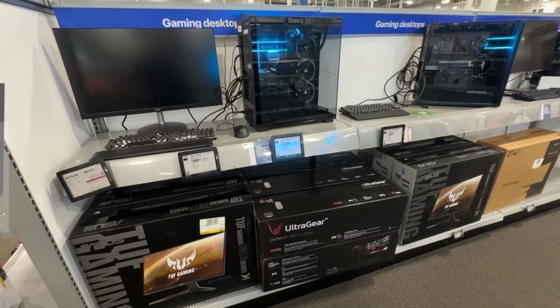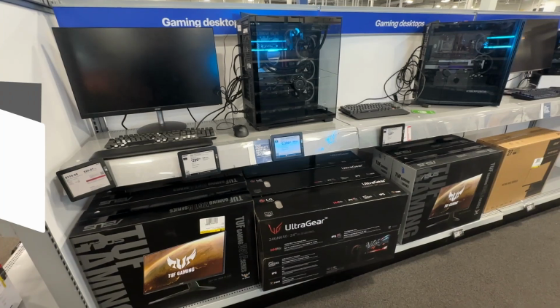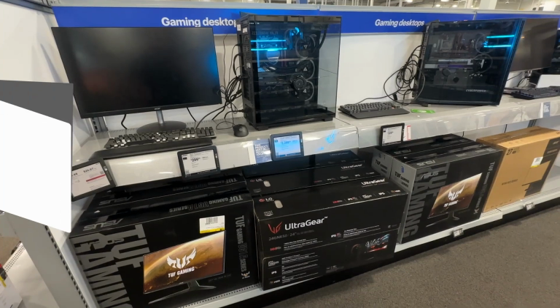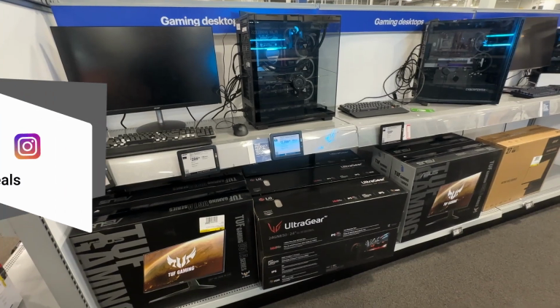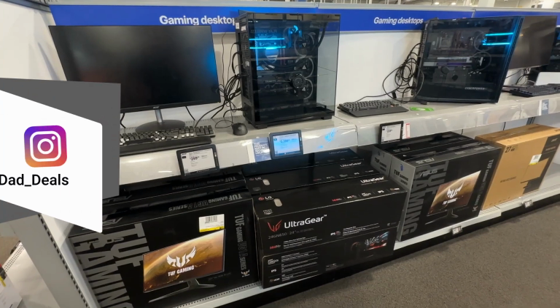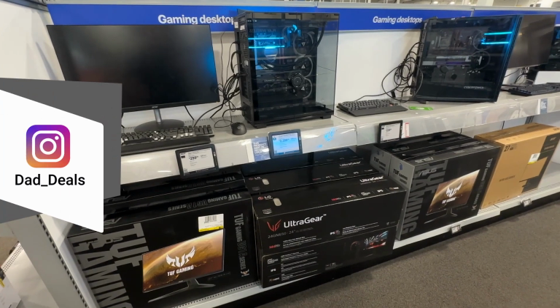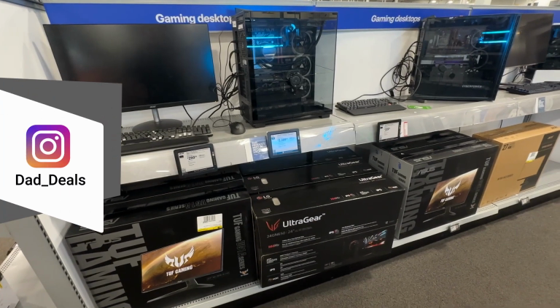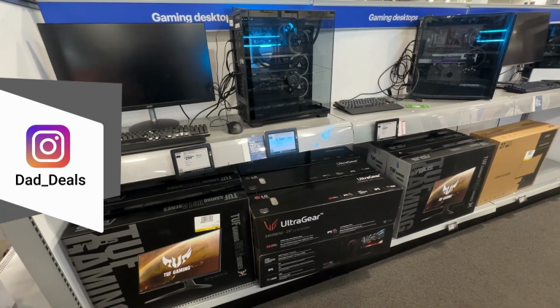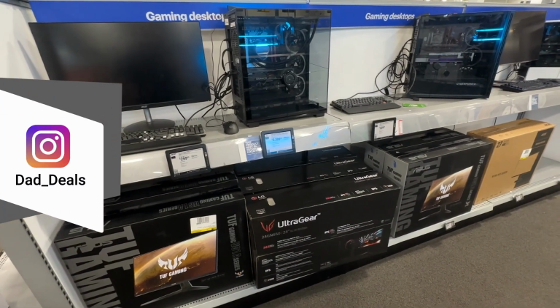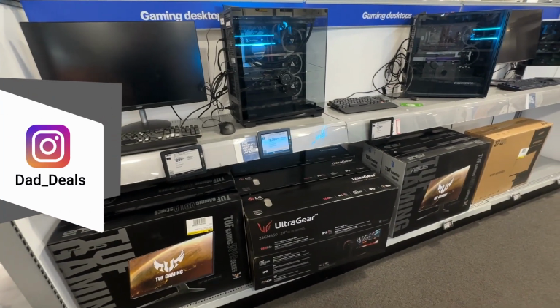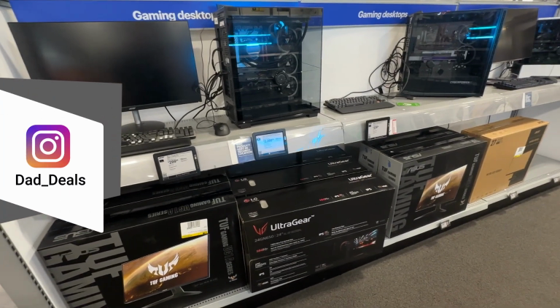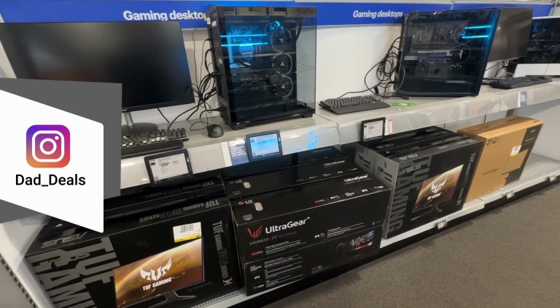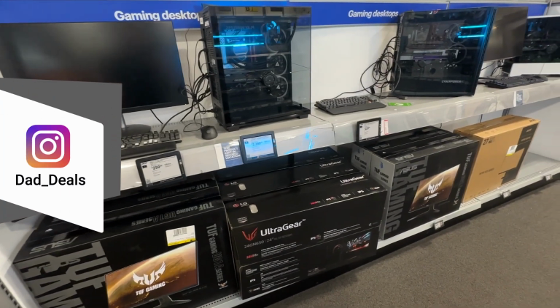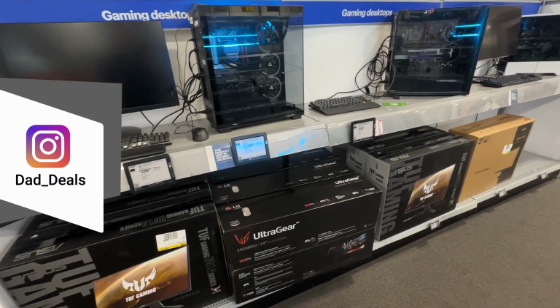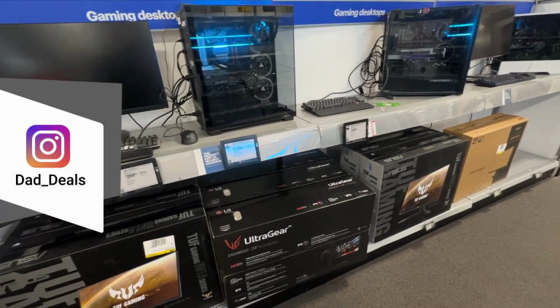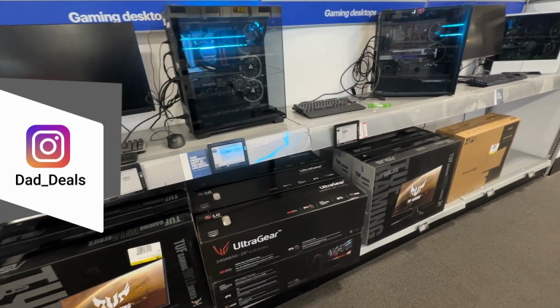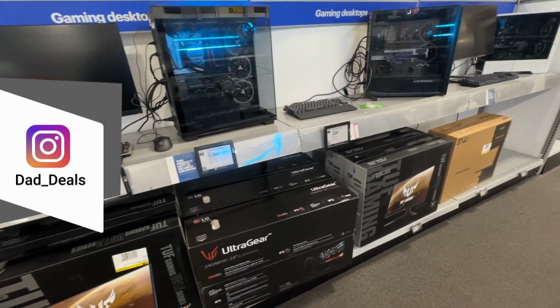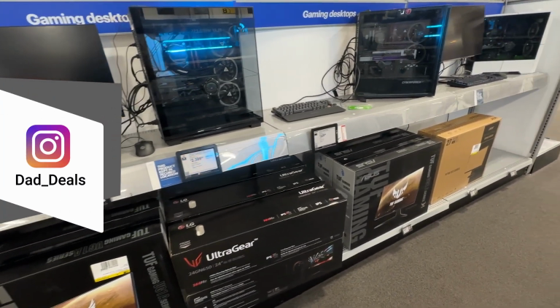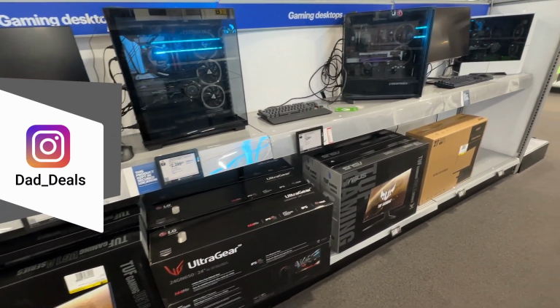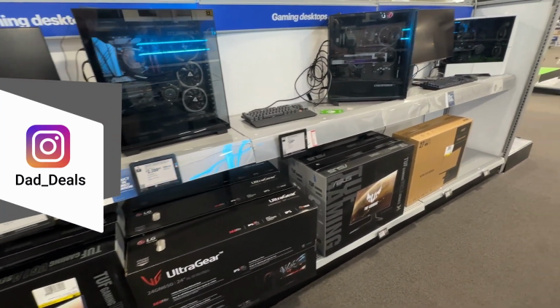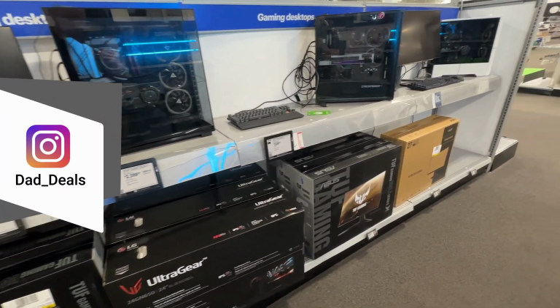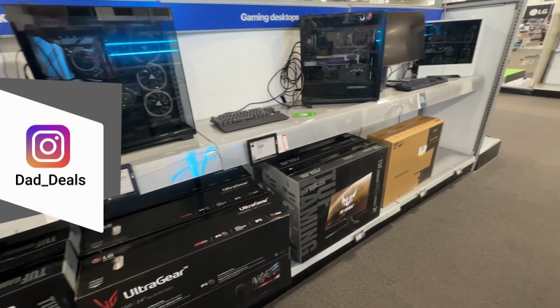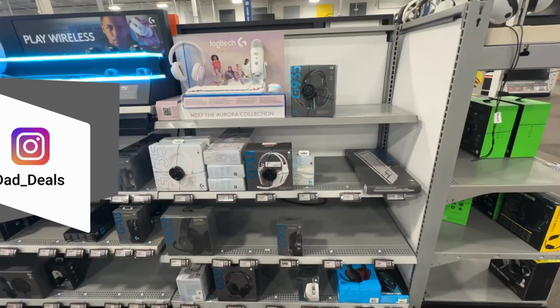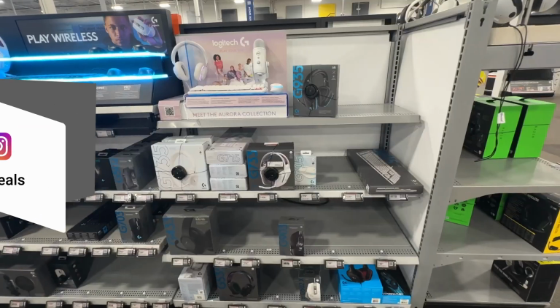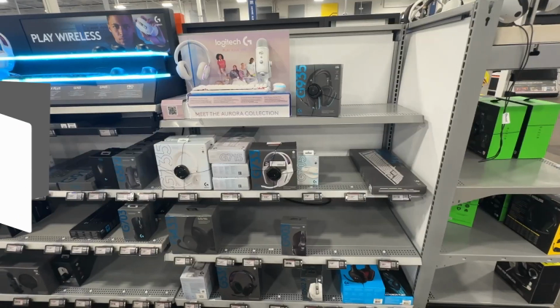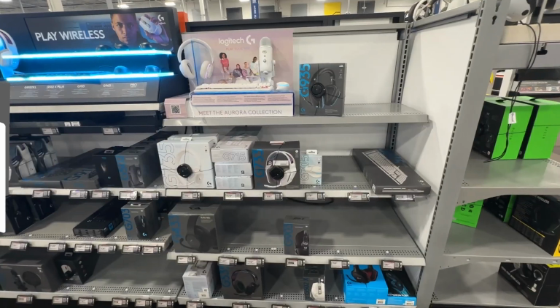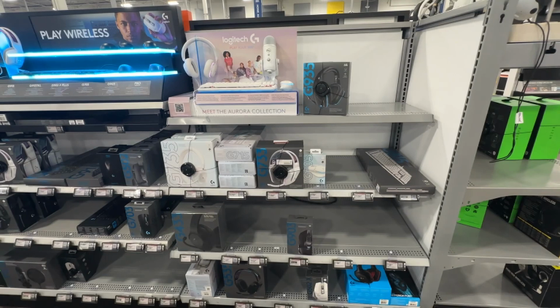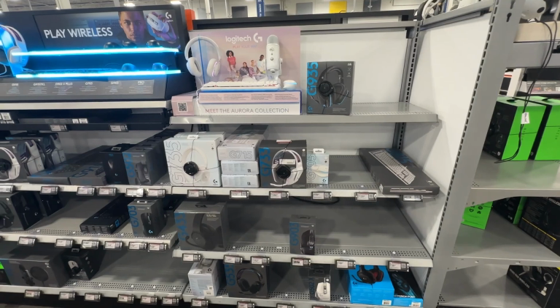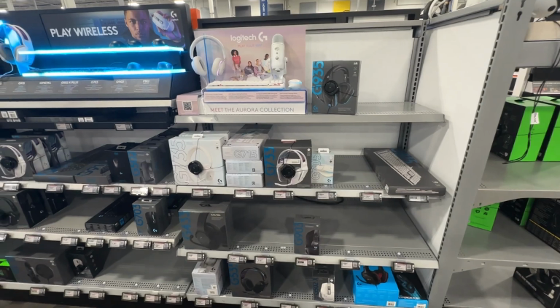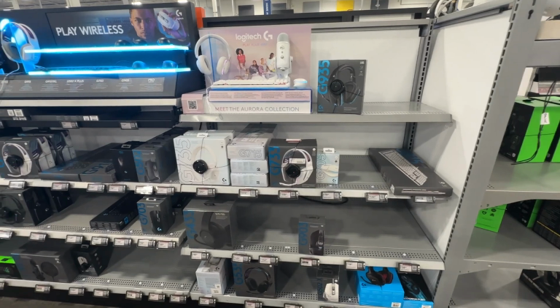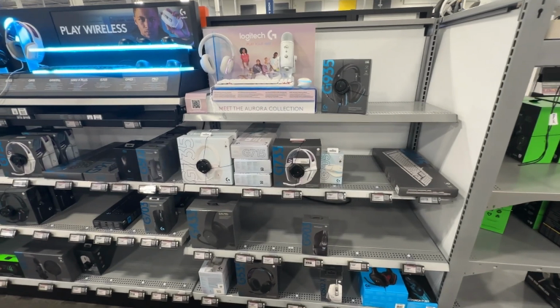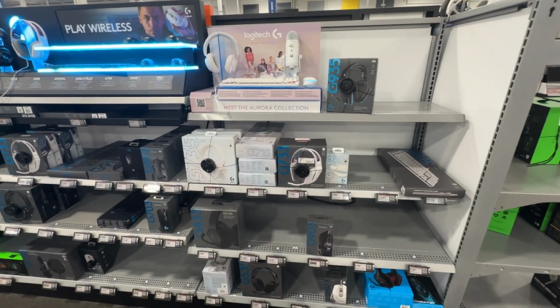Welcome back to Dad Deals. Today I'll be looking at the top things you should be buying at Best Buy in October 2023.